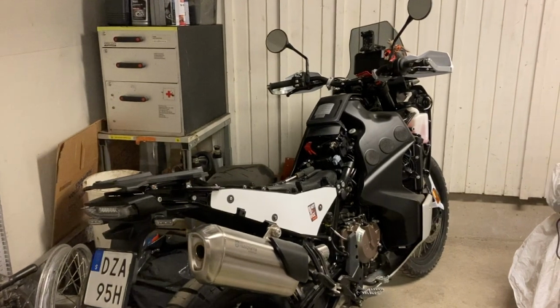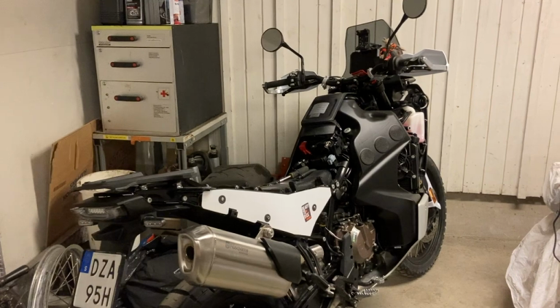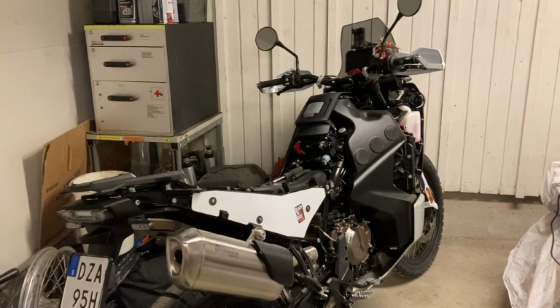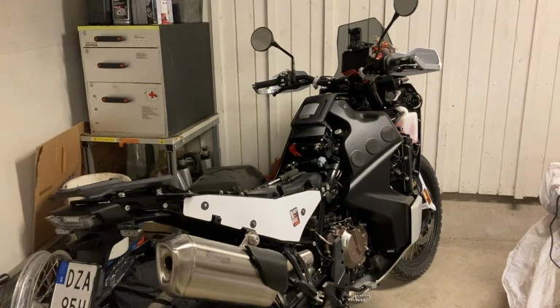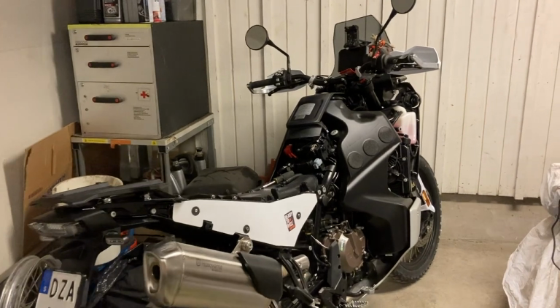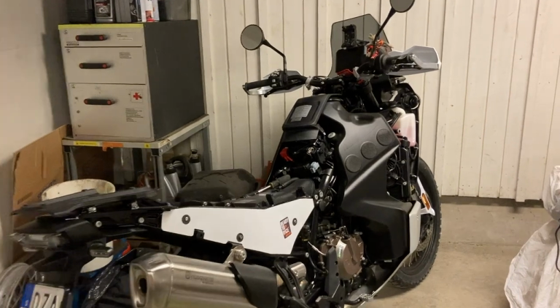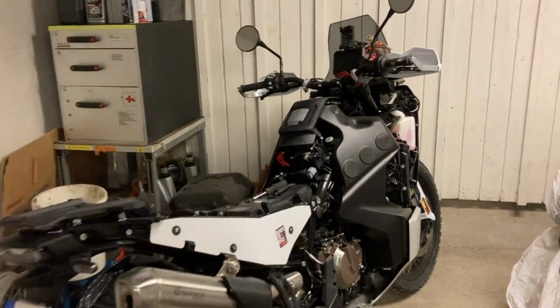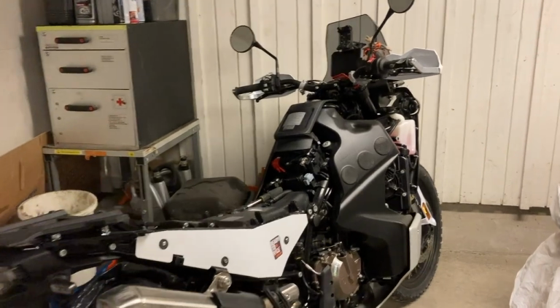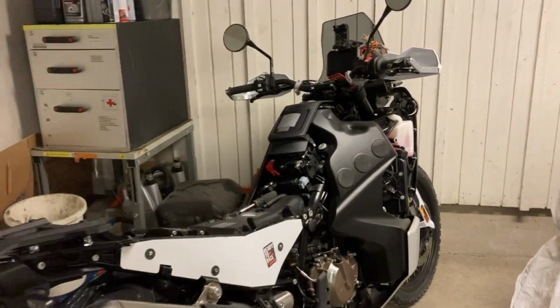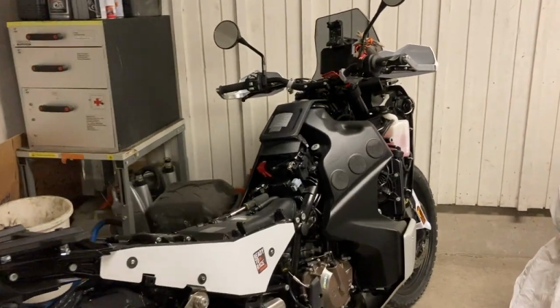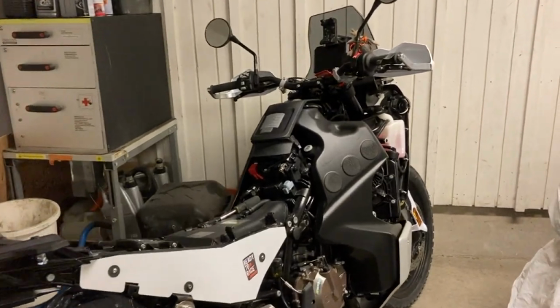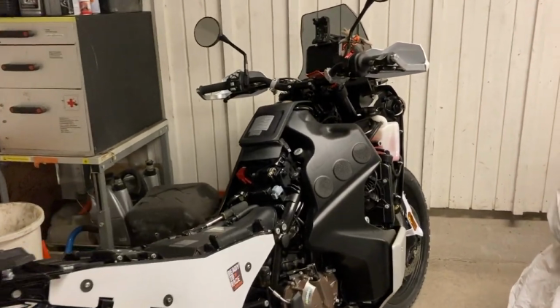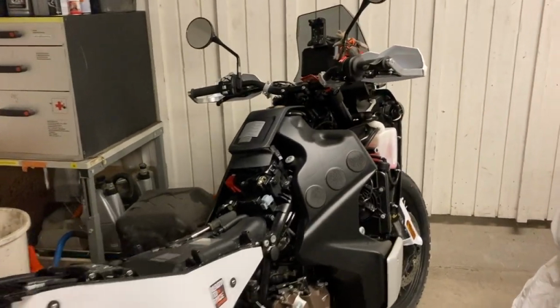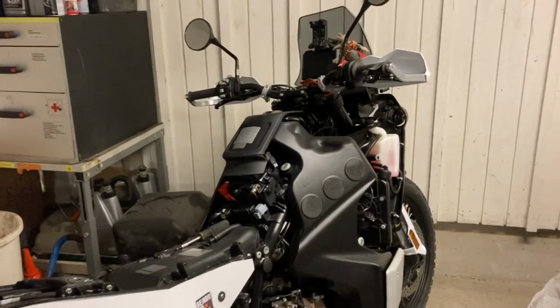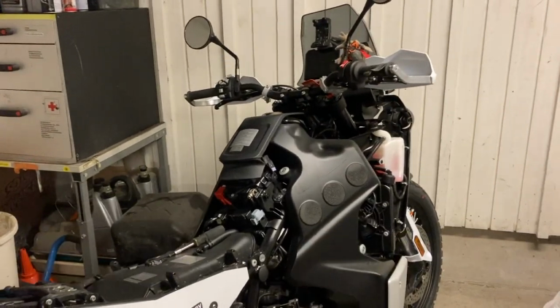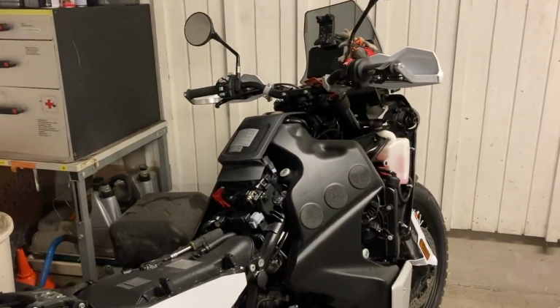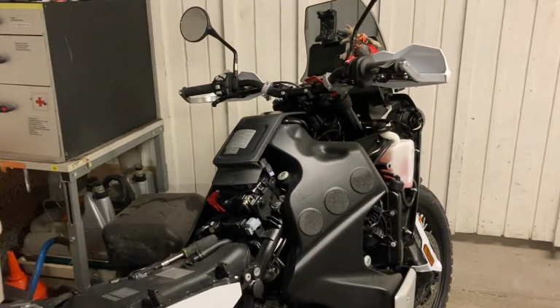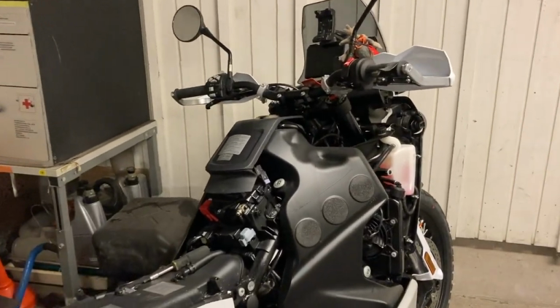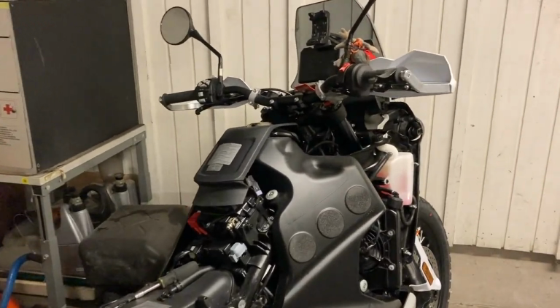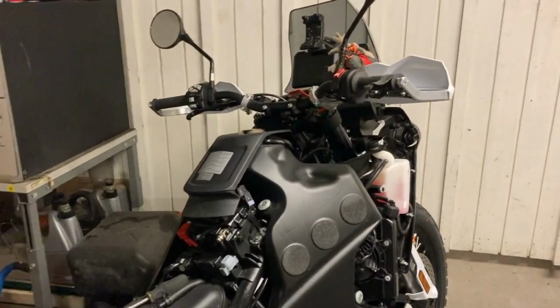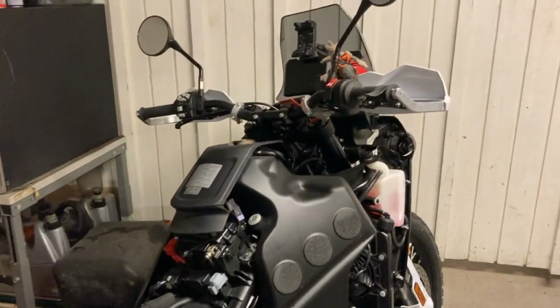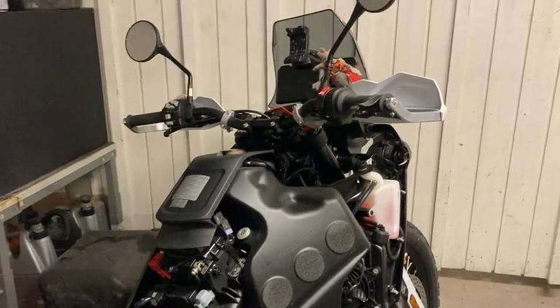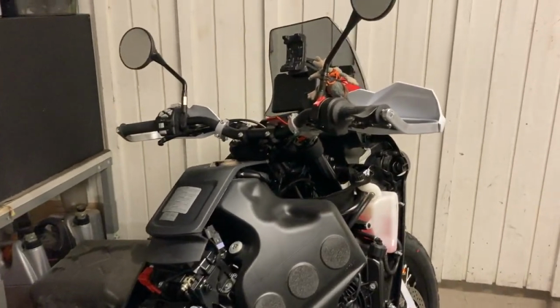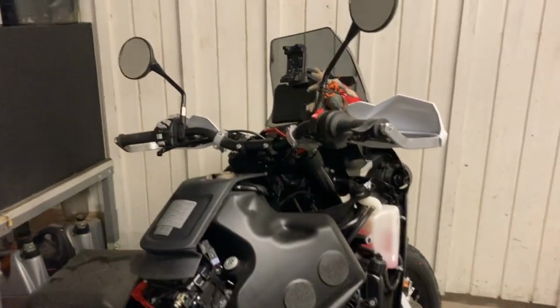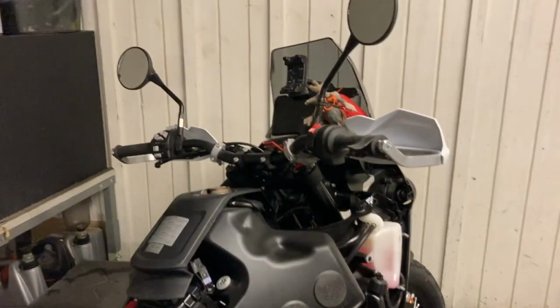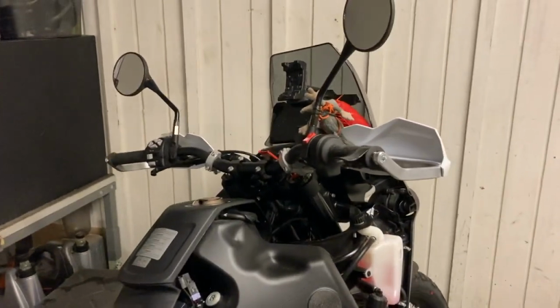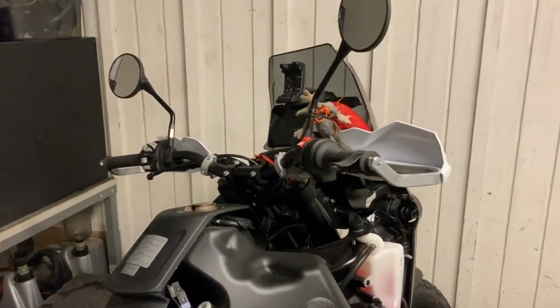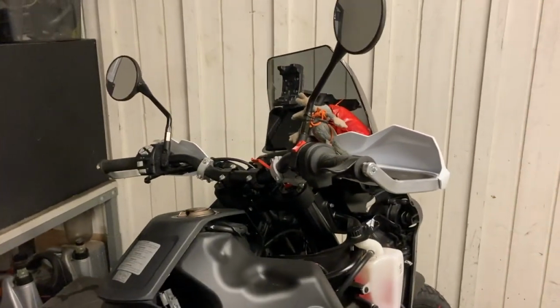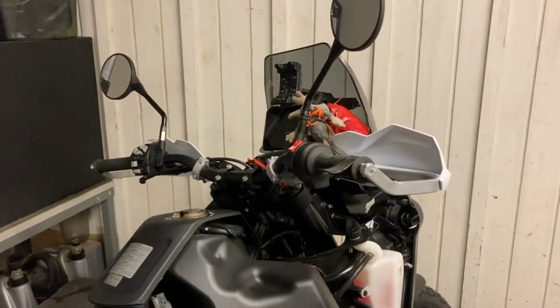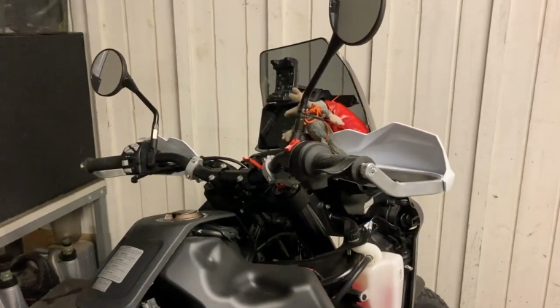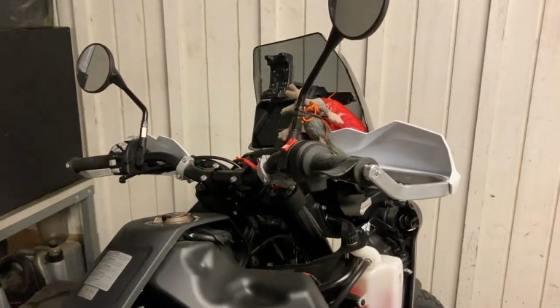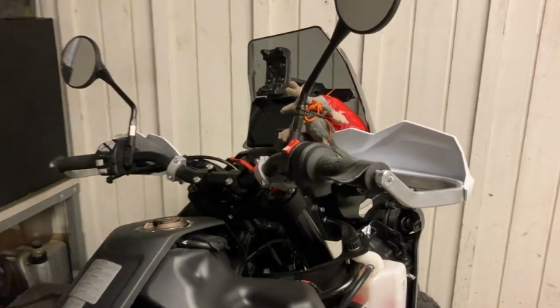Hello, my friends. Another little video about my brand new bike, the Husqvarna Norden 901.